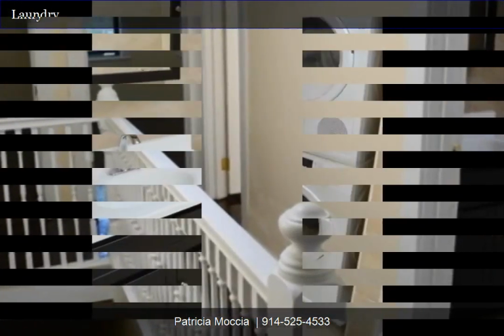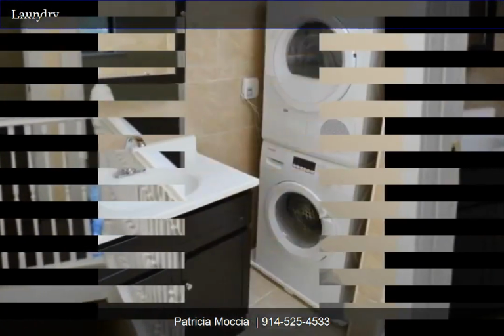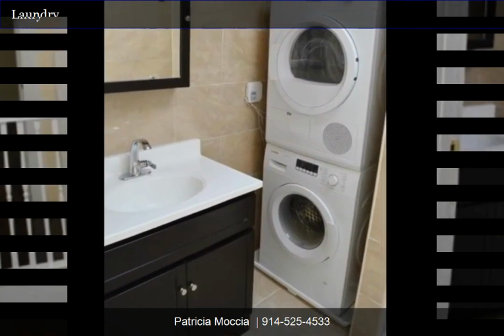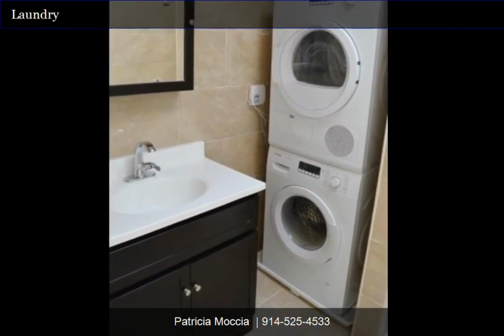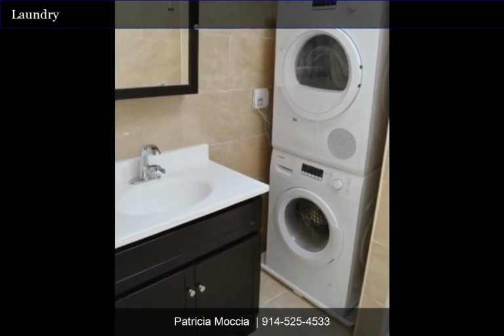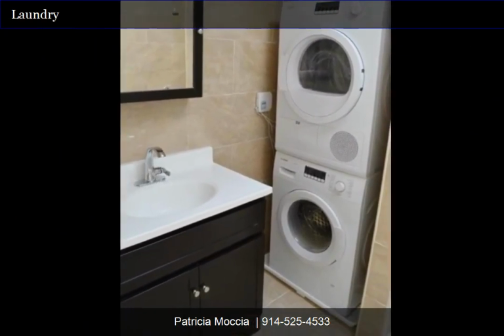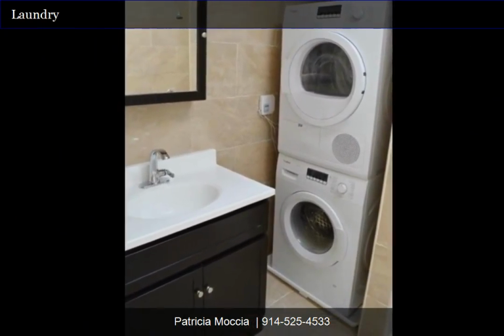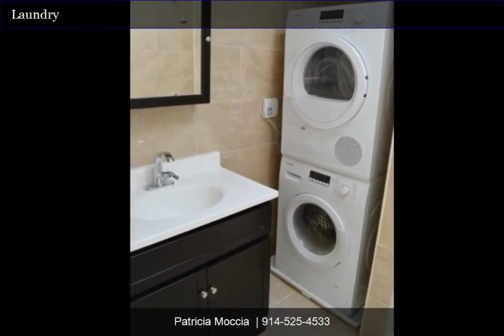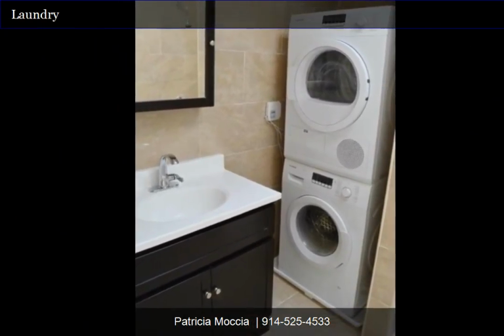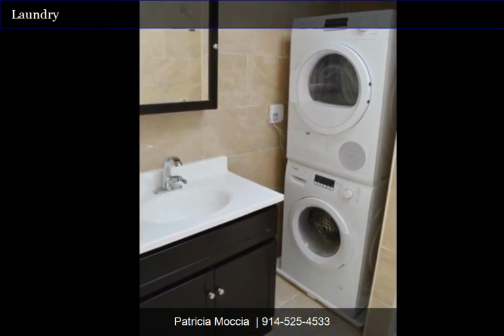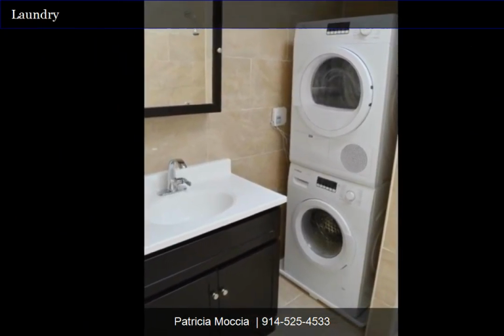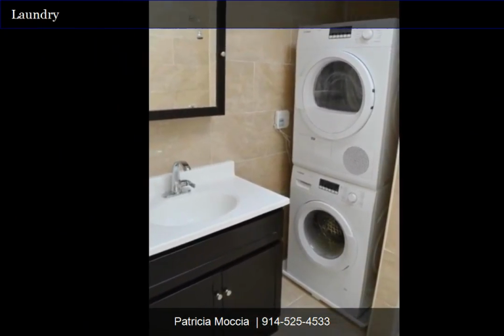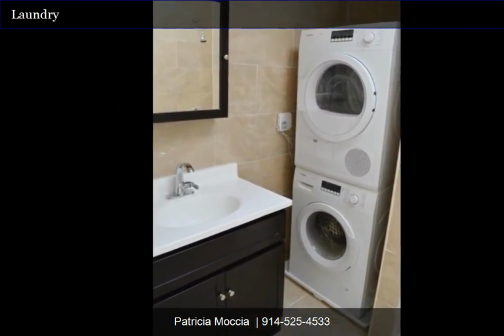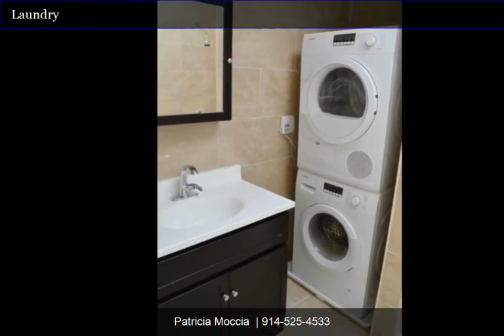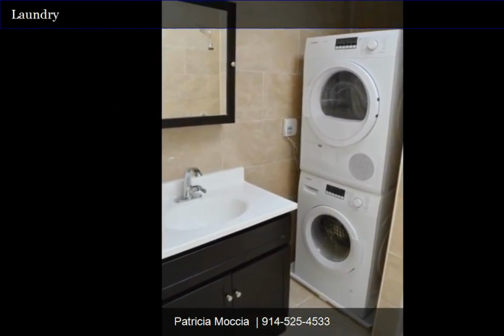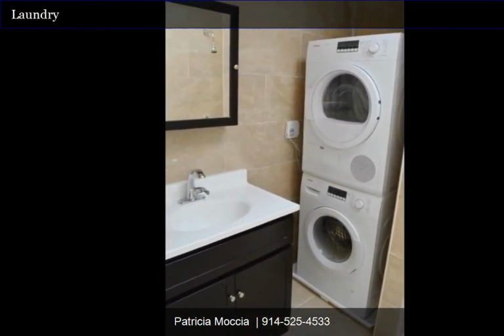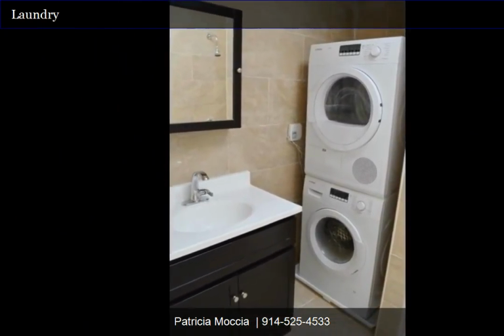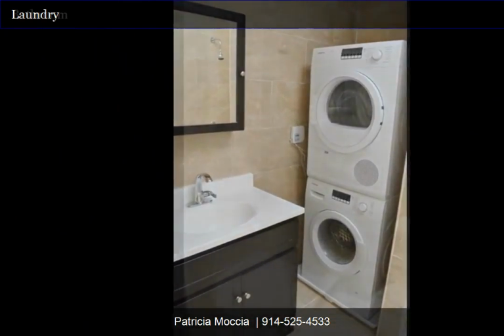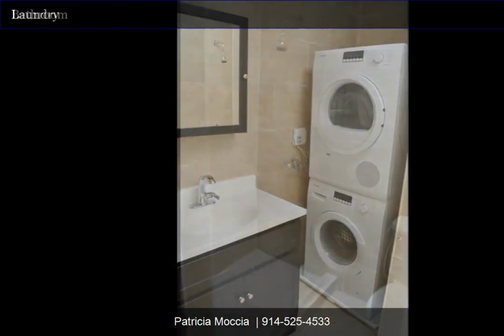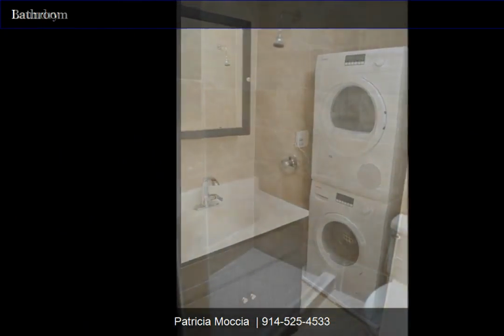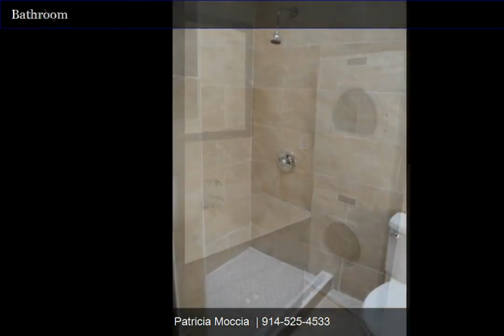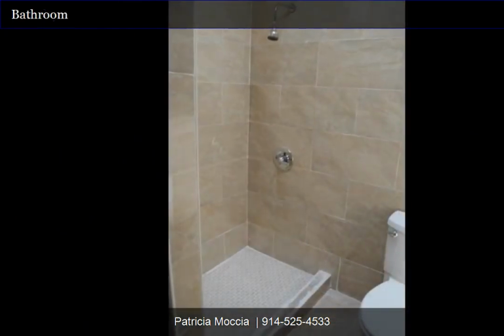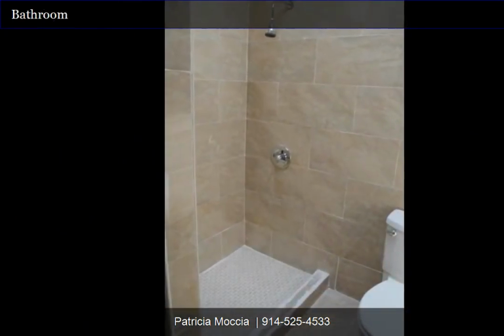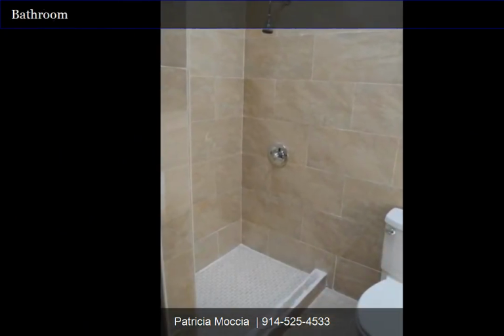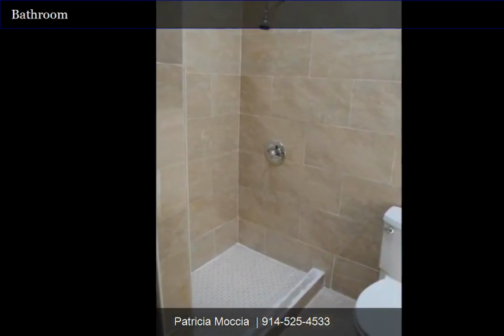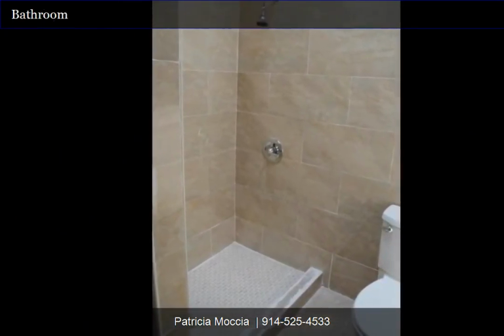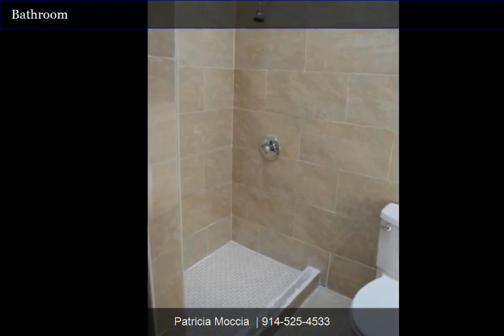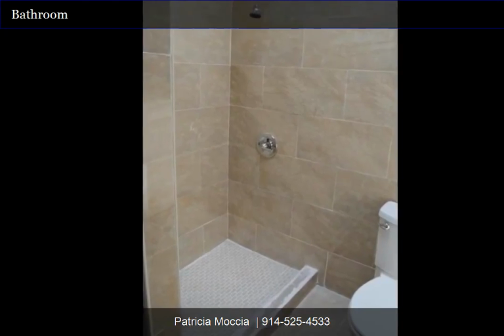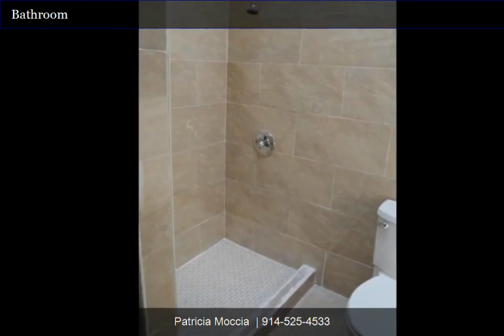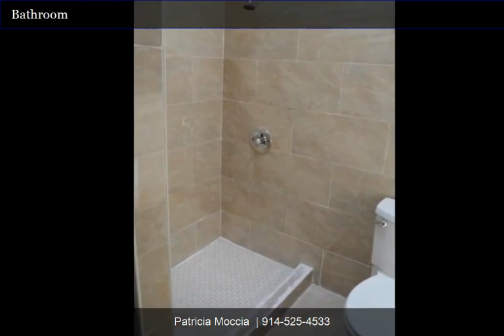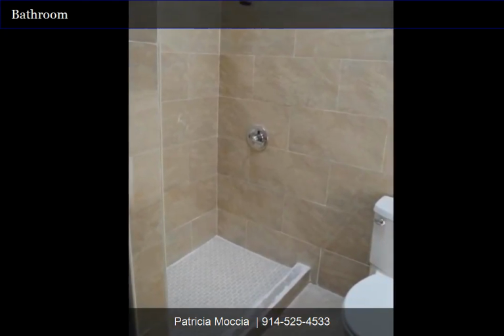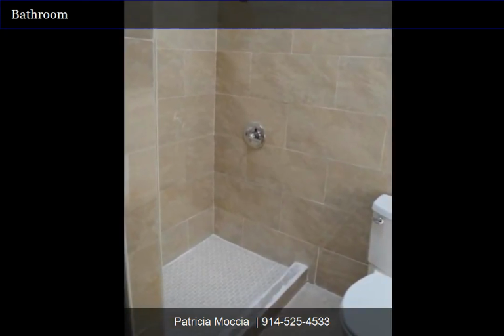Renovated bathroom with stackable laundry. Renovated bathroom, shower doors to be installed.